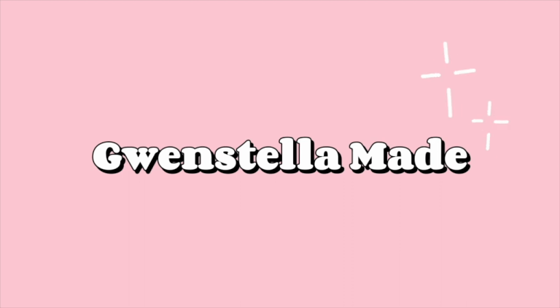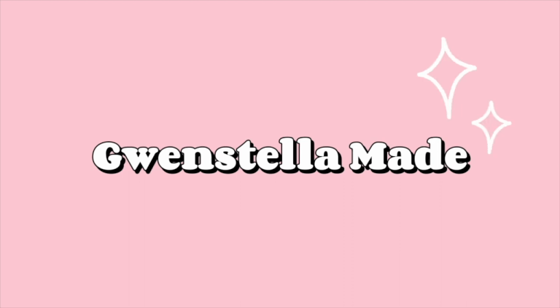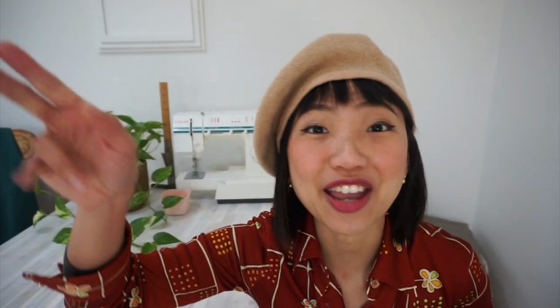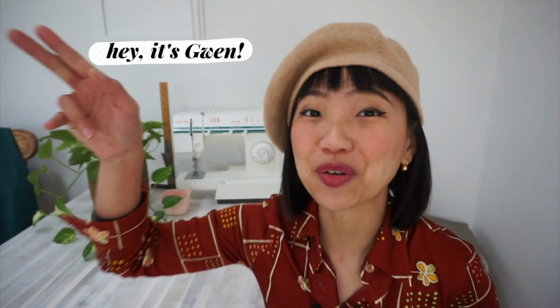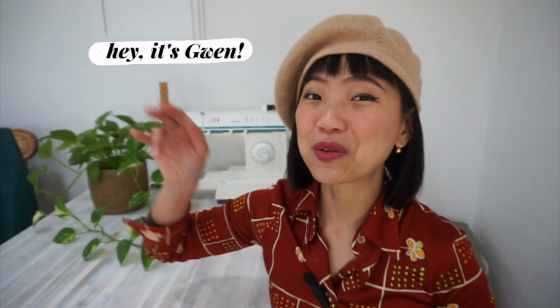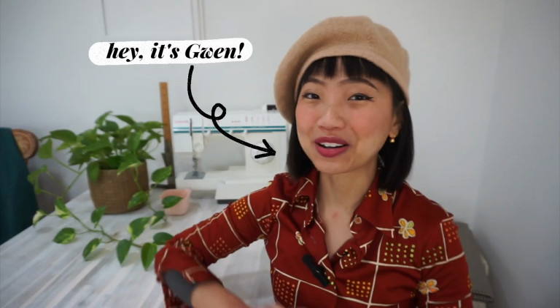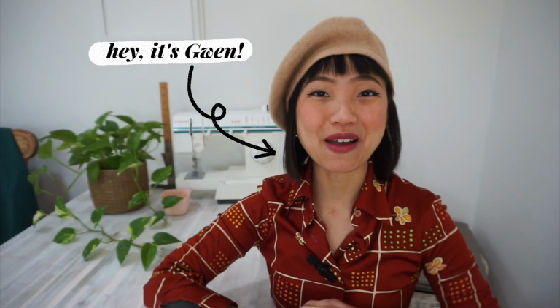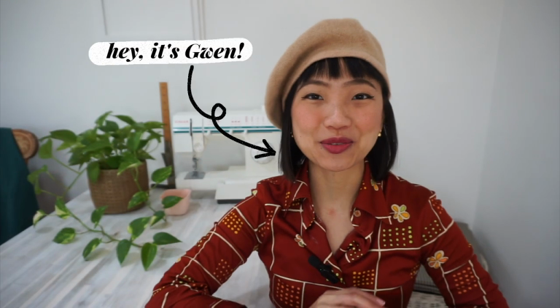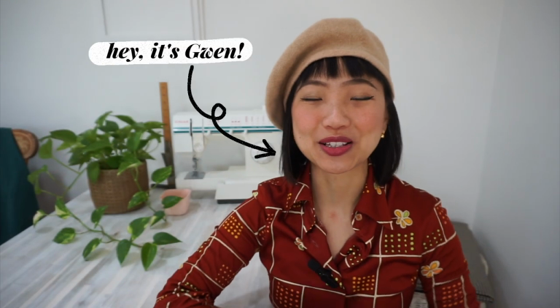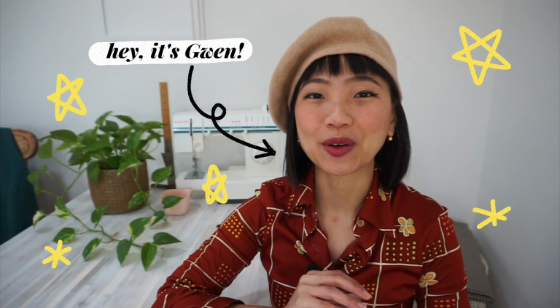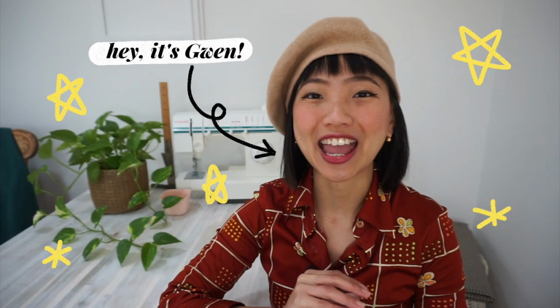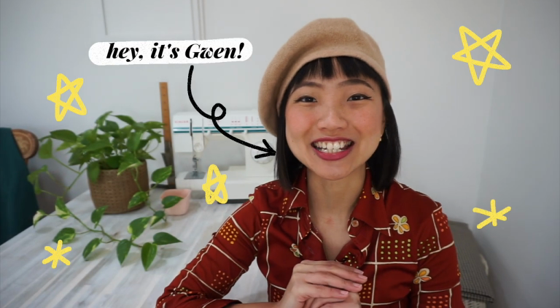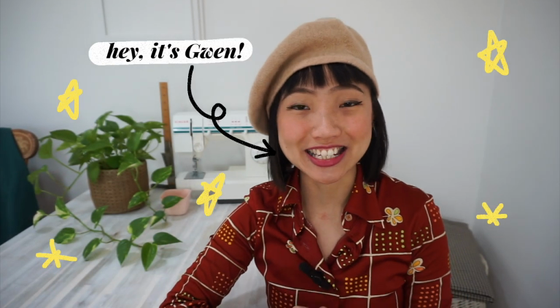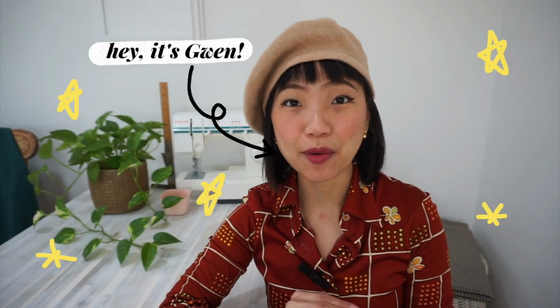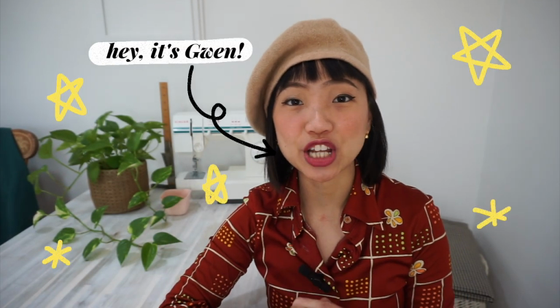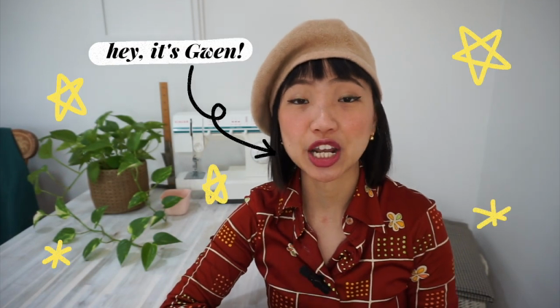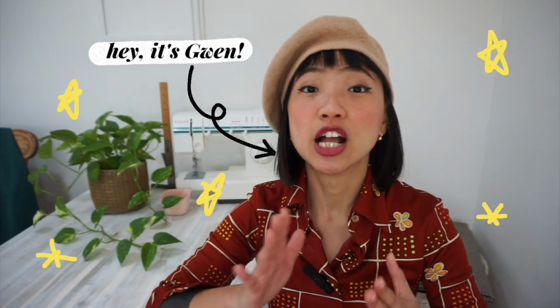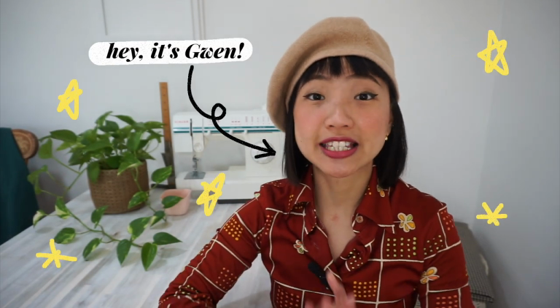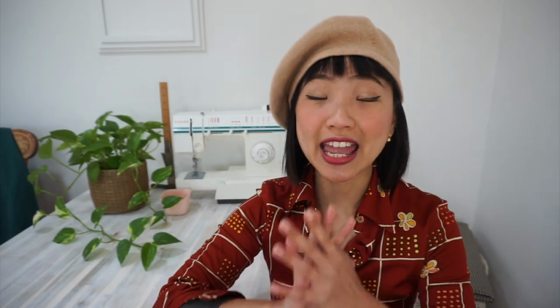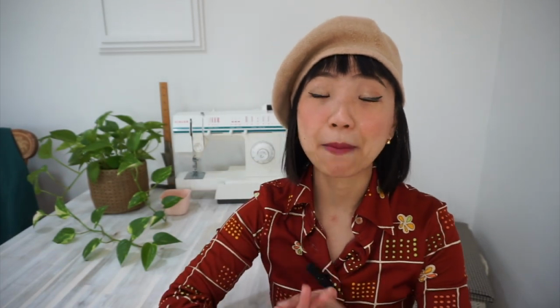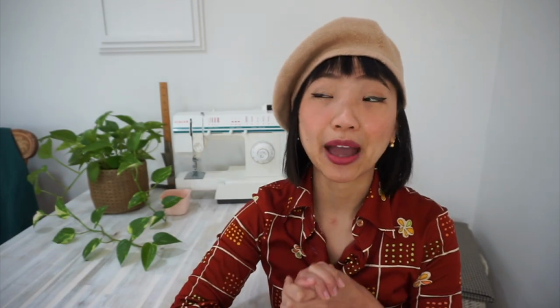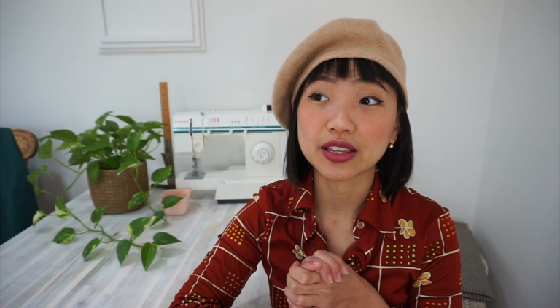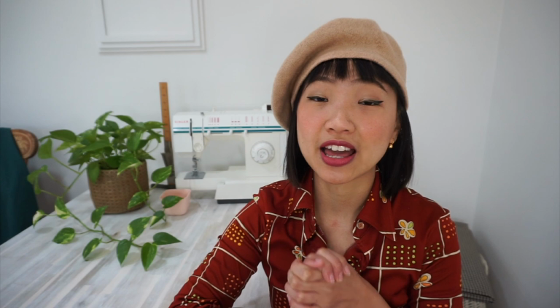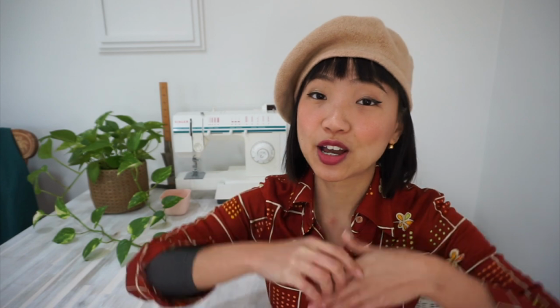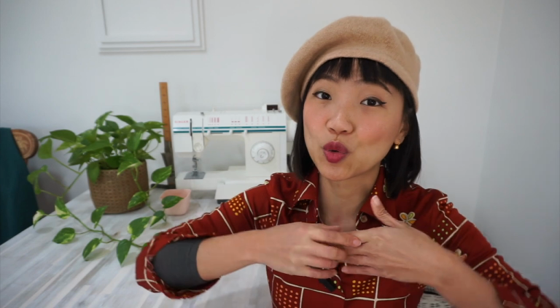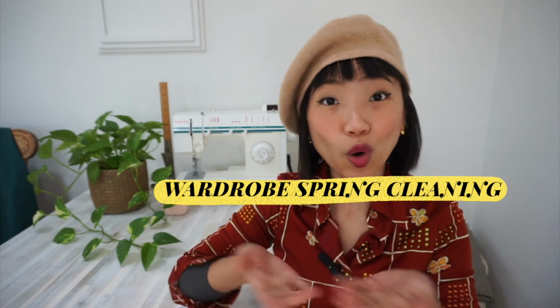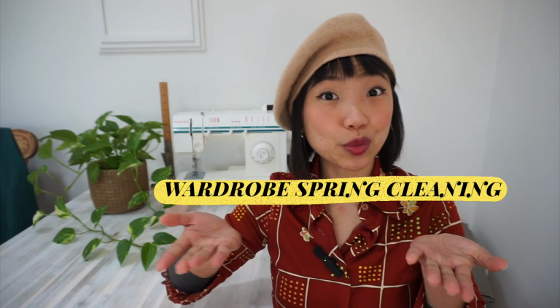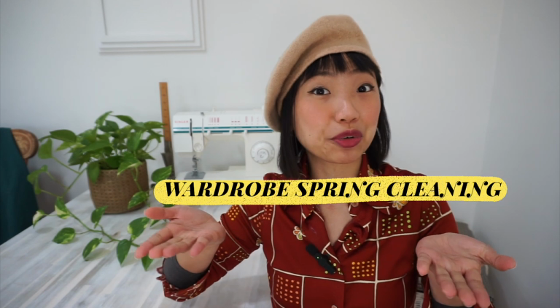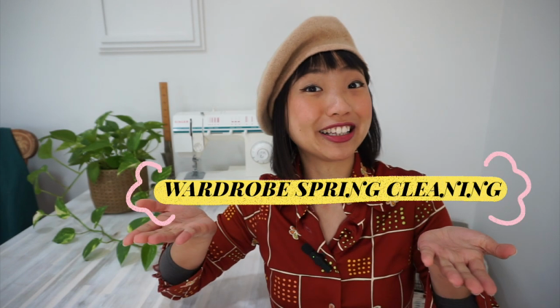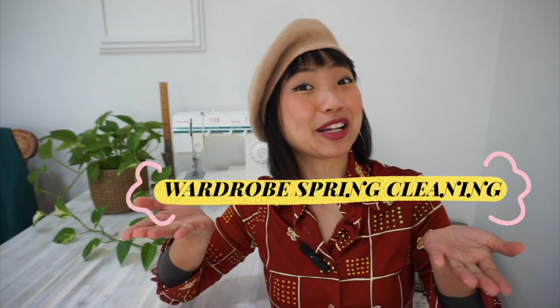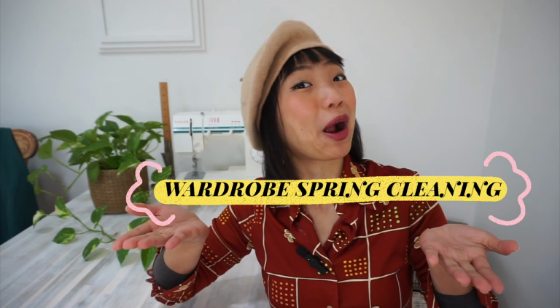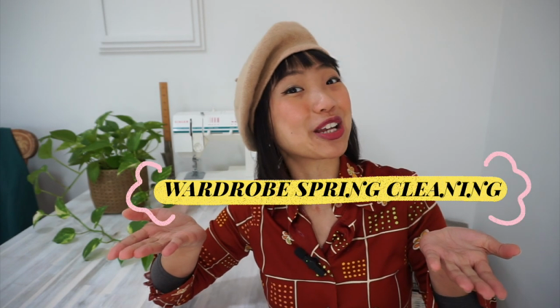Hey everyone, welcome back to my sewing and DIY channel. Today I'm back with another wardrobe spring cleaning project.